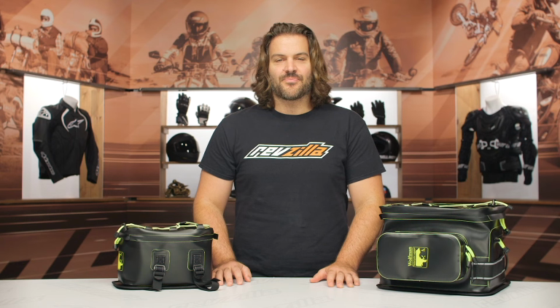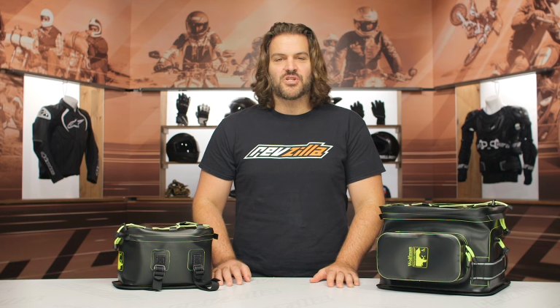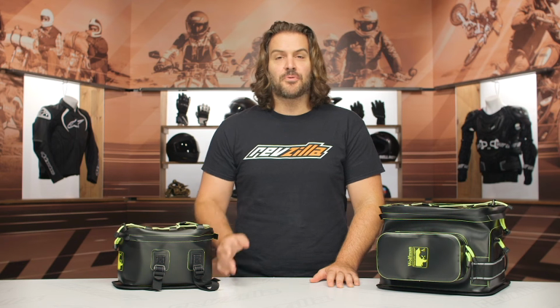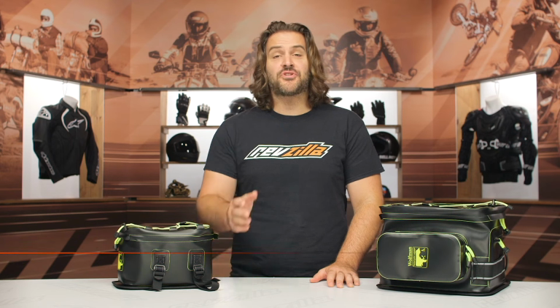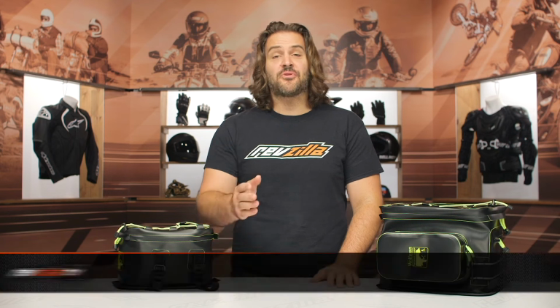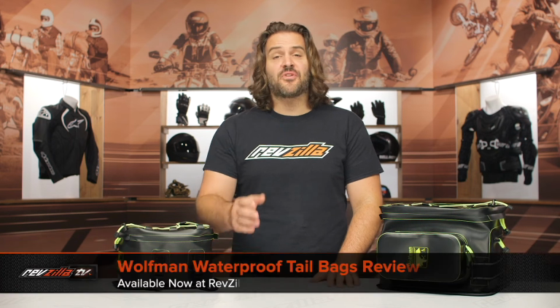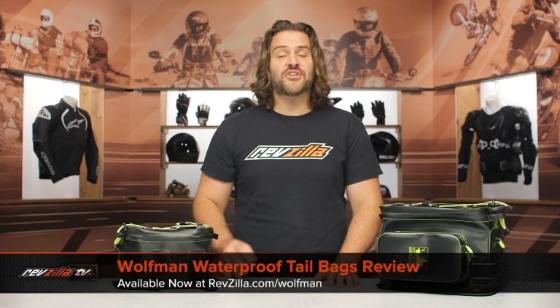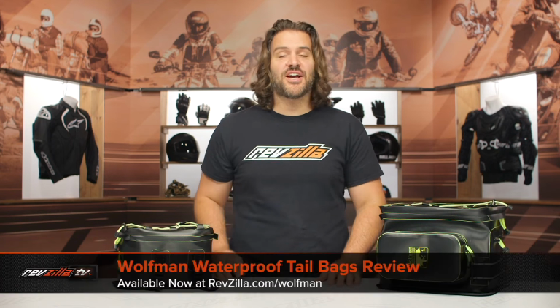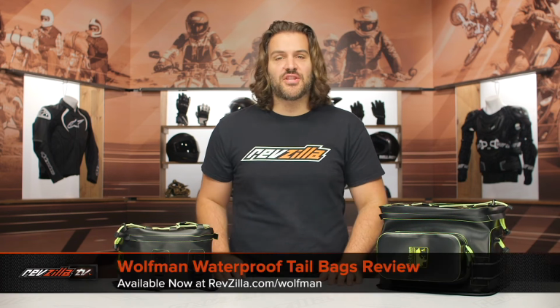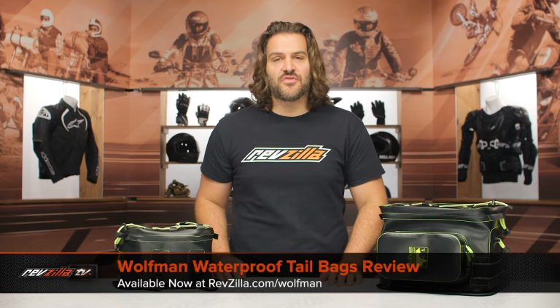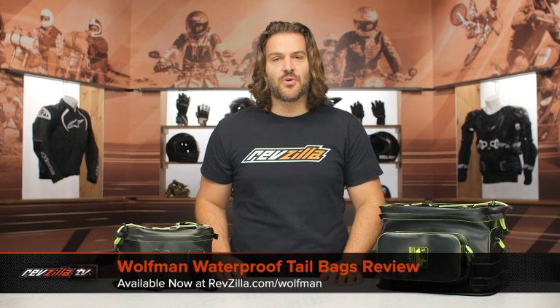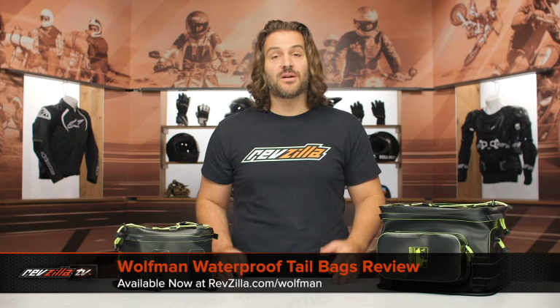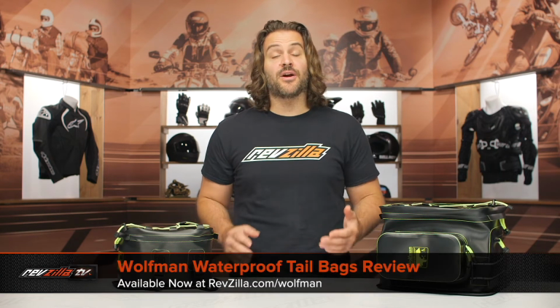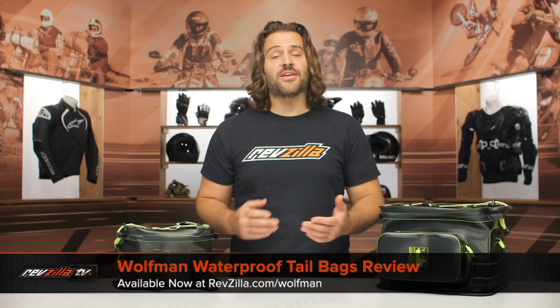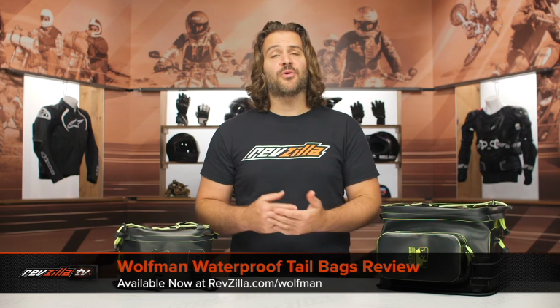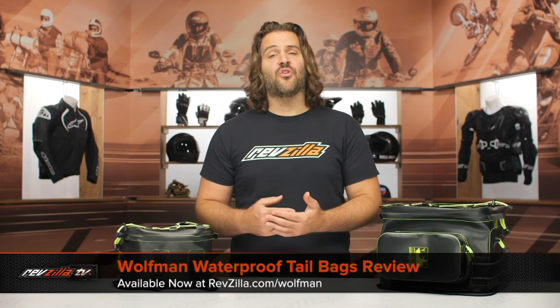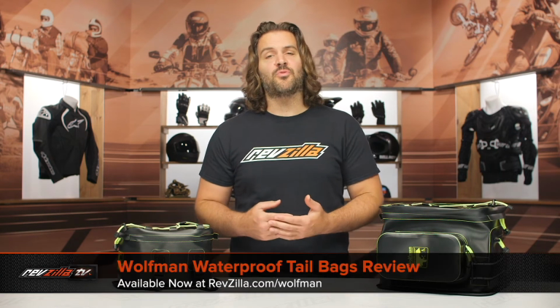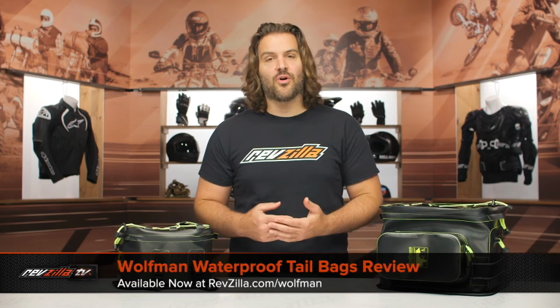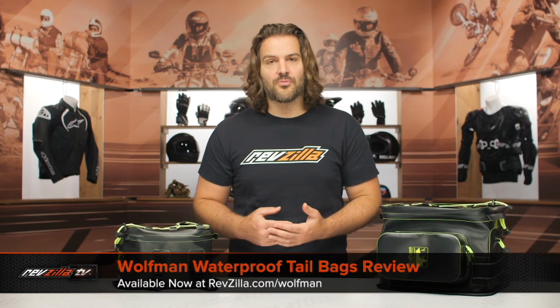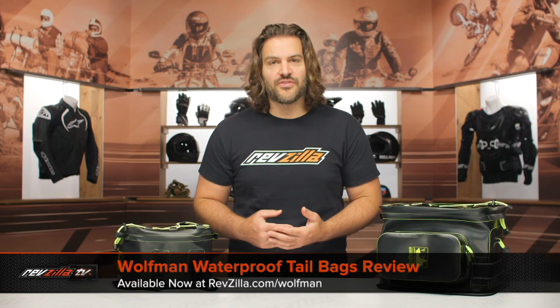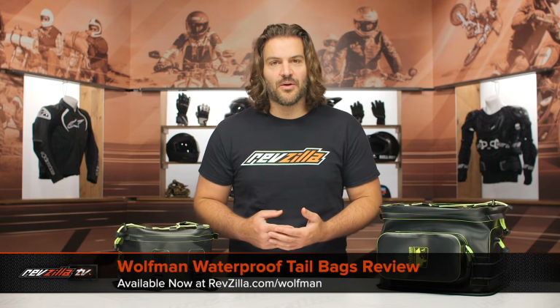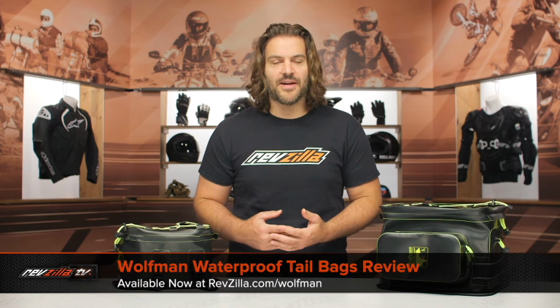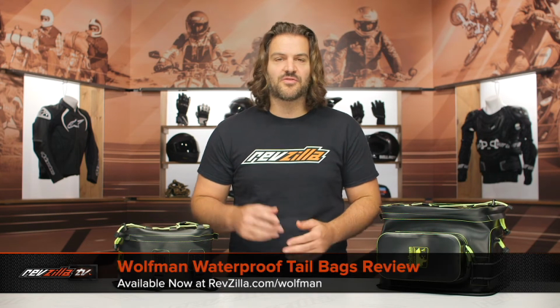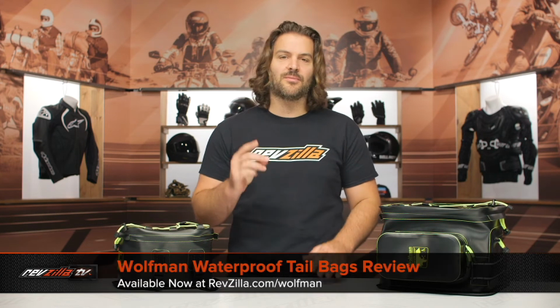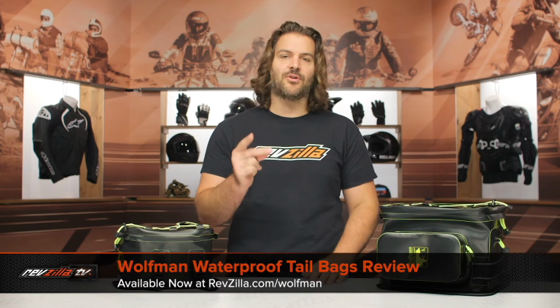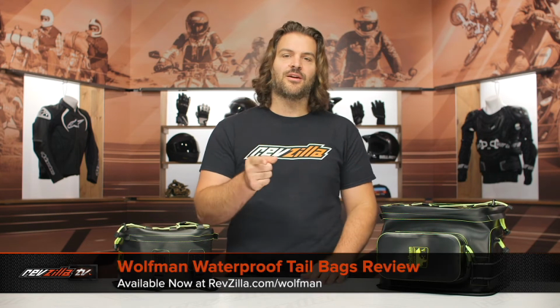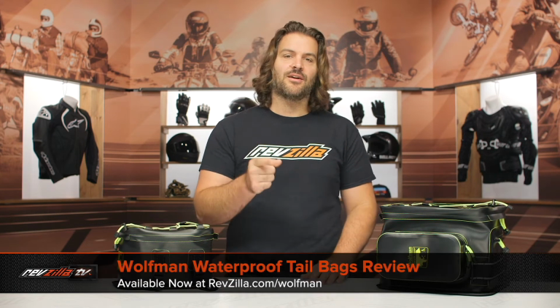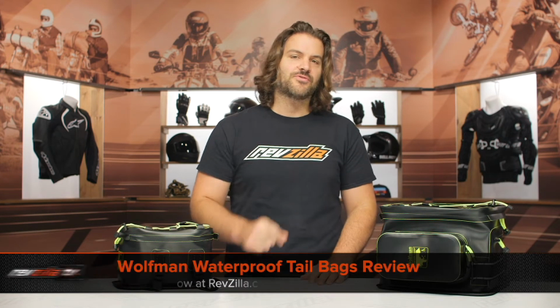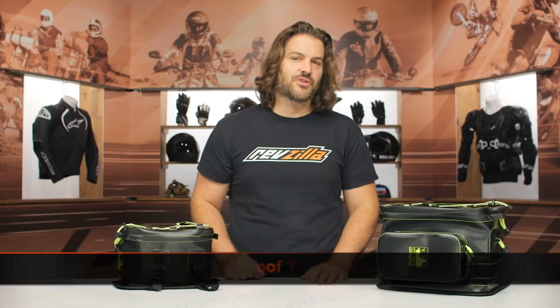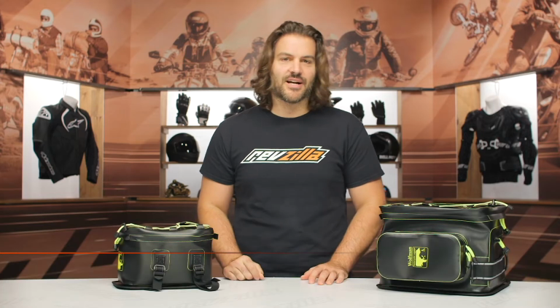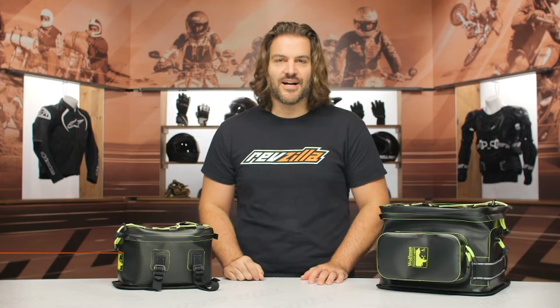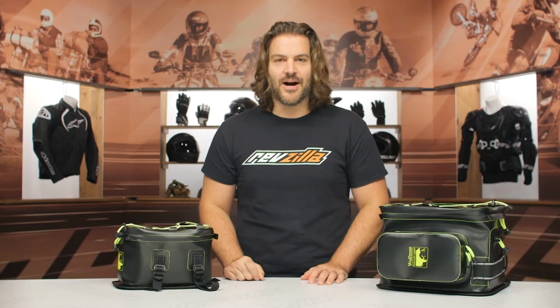Spurgeon here with RevZilla, and in this video we're going to break down the Wolfman waterproof tail bags available at RevZilla.com.